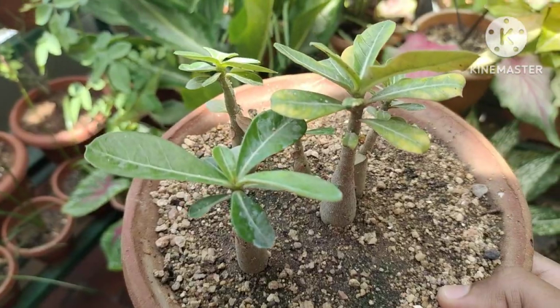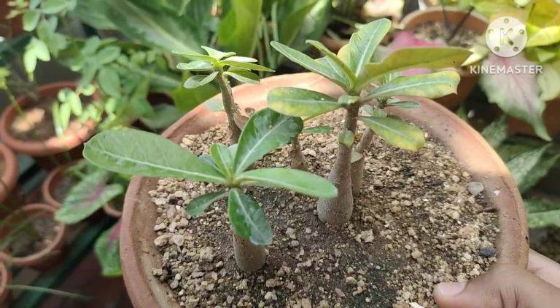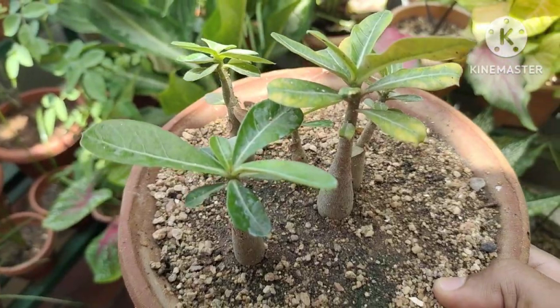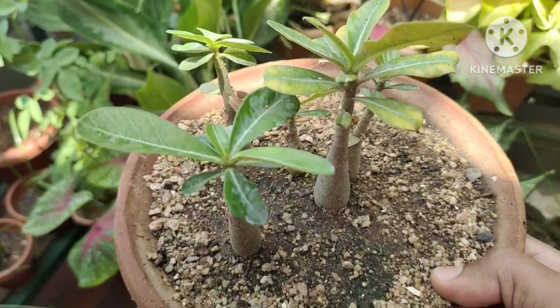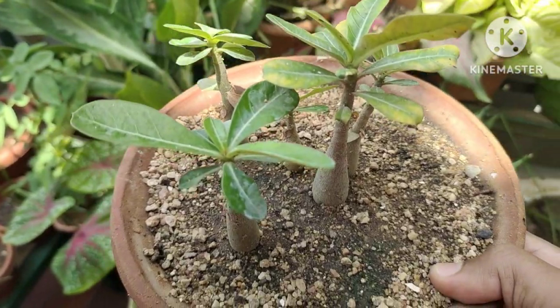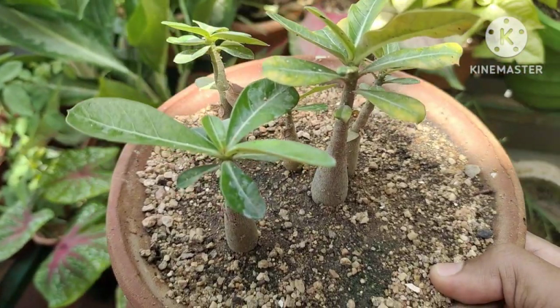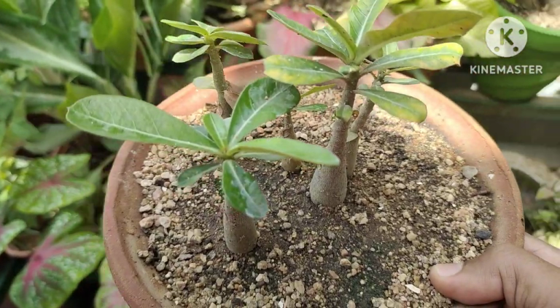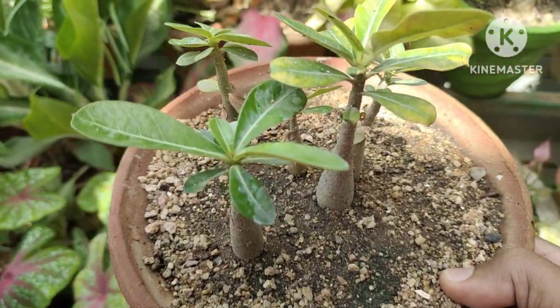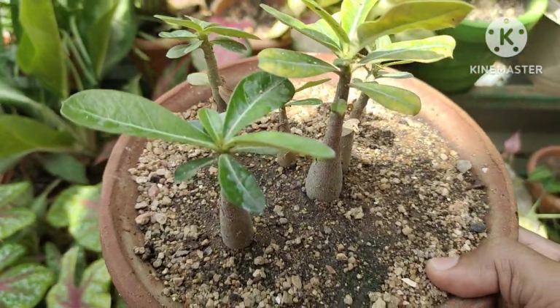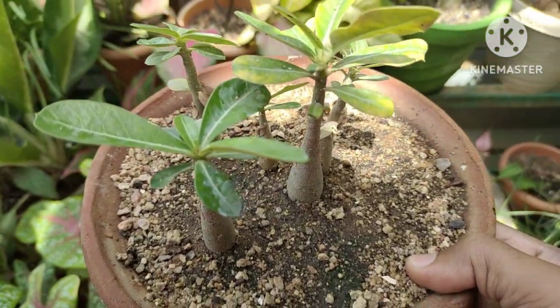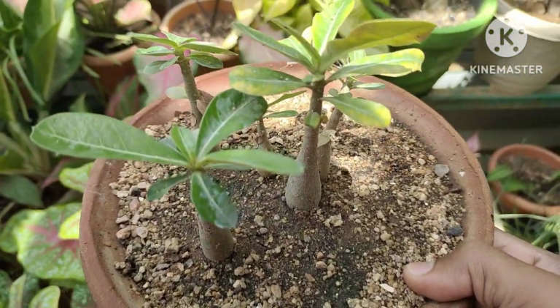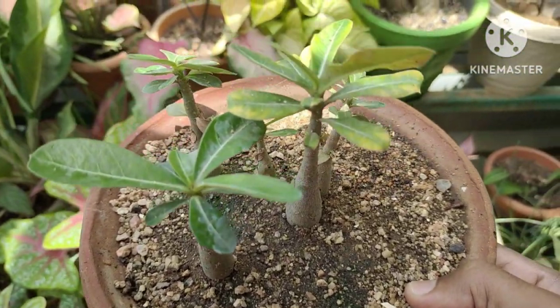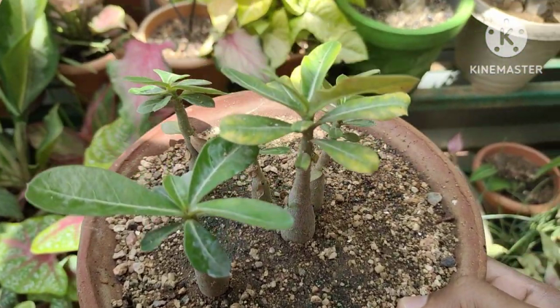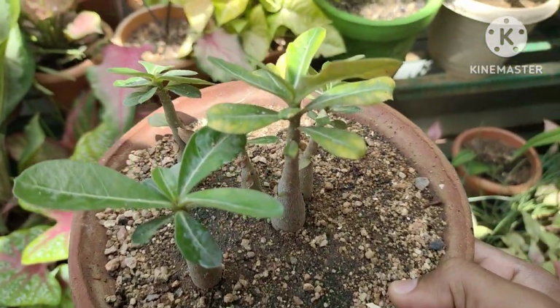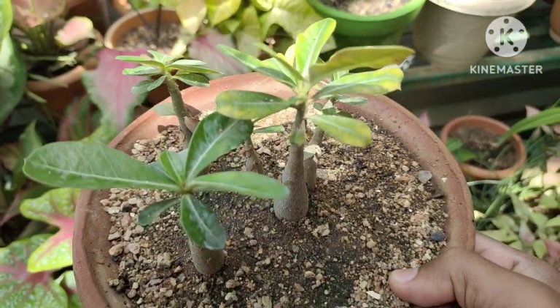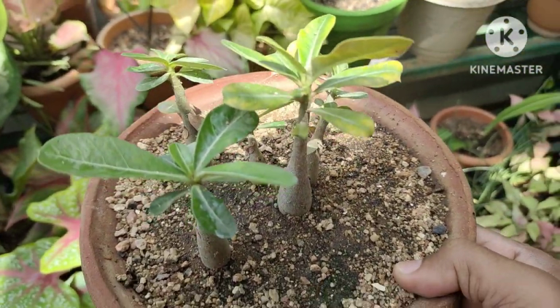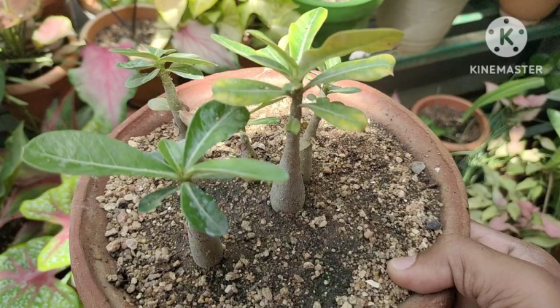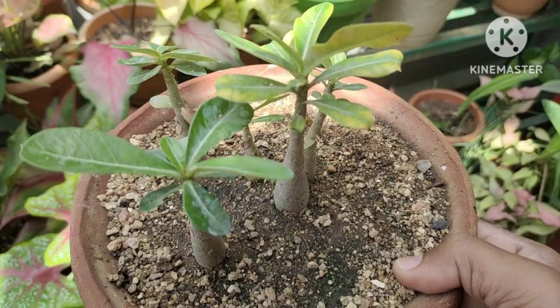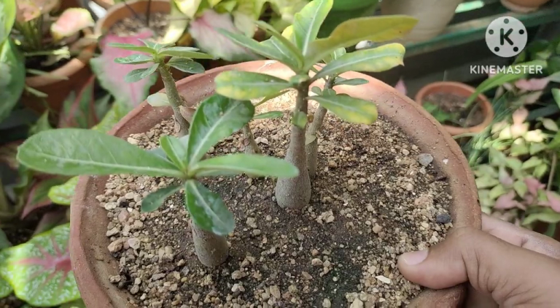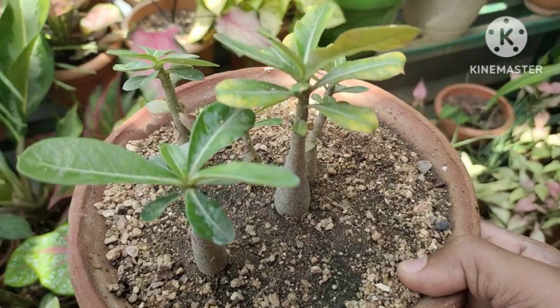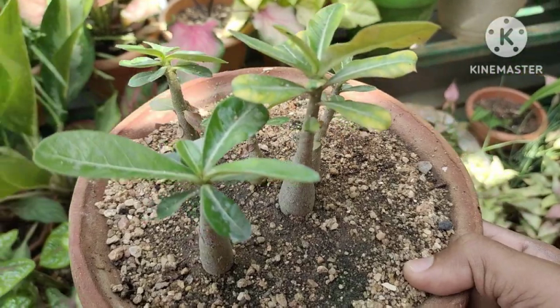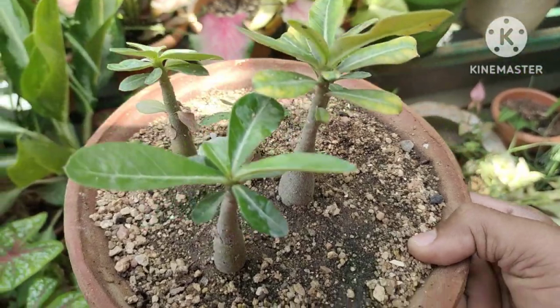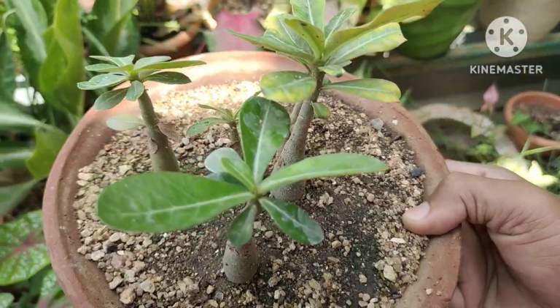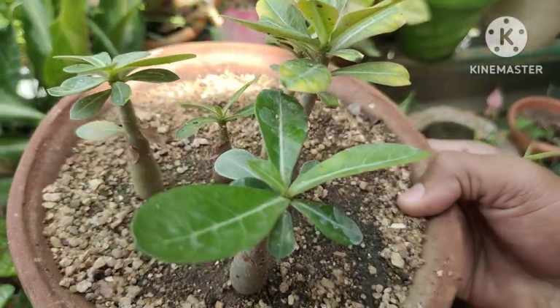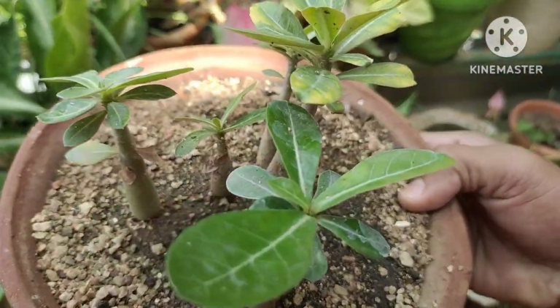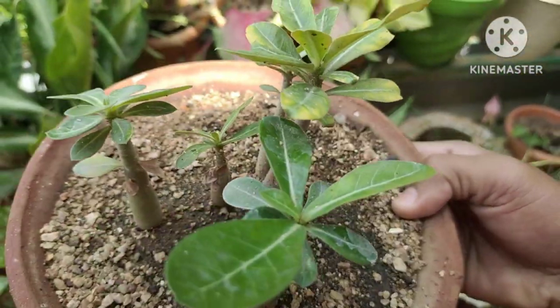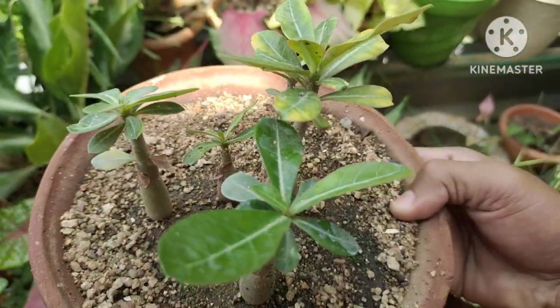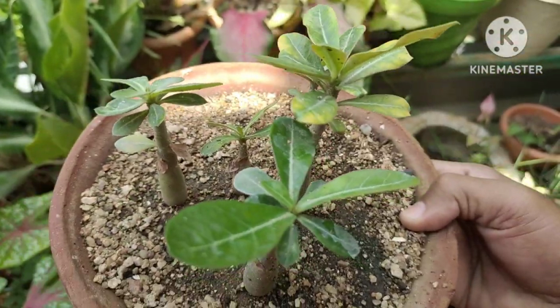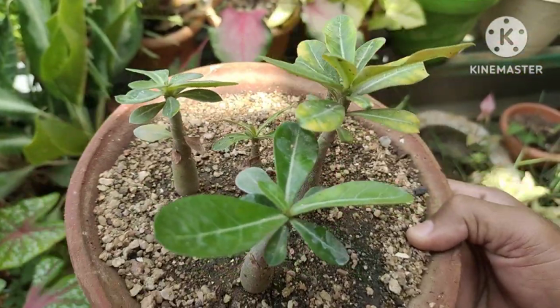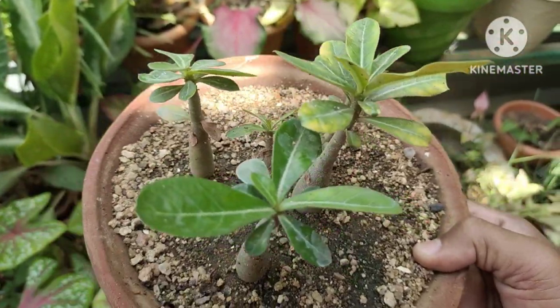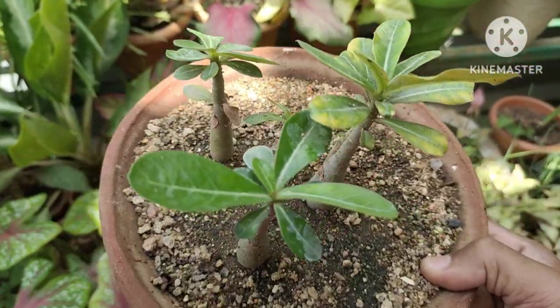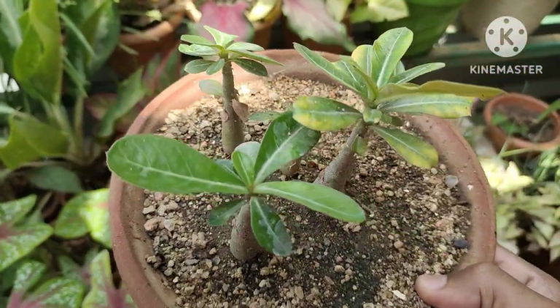Hi friends, what are we going to talk about in this video? Adenium seedling repotting plus care.